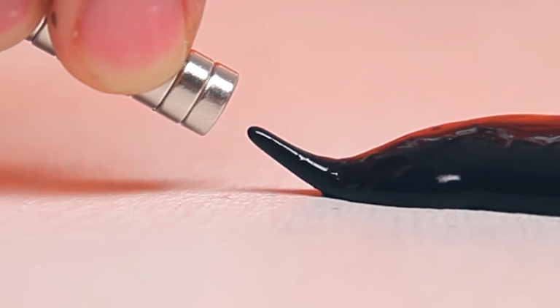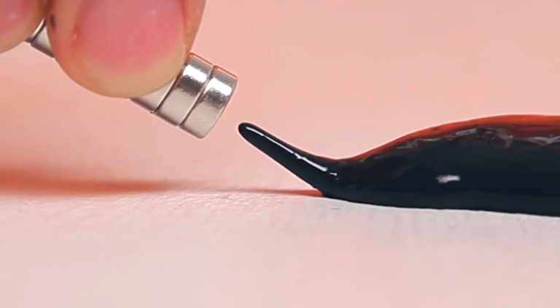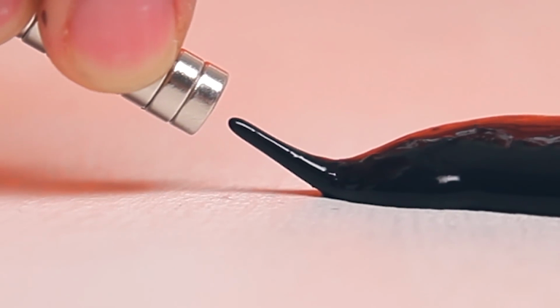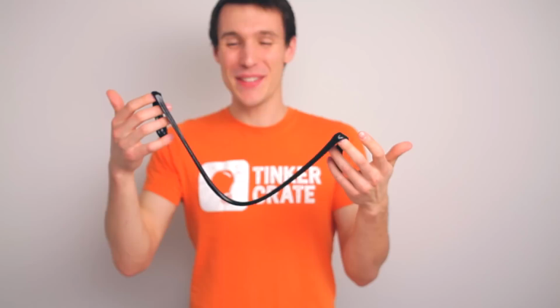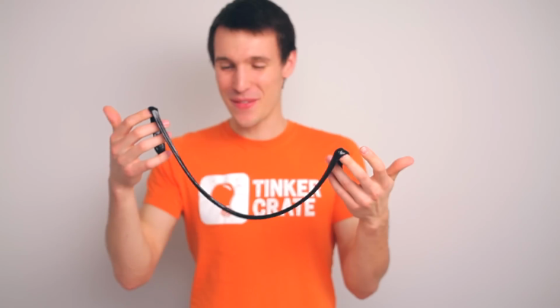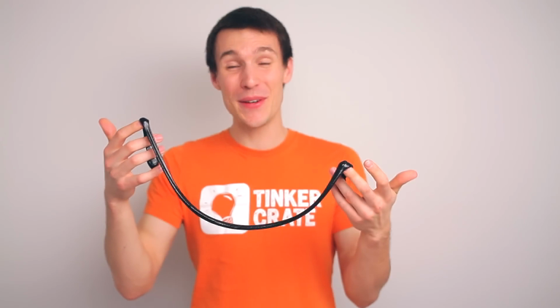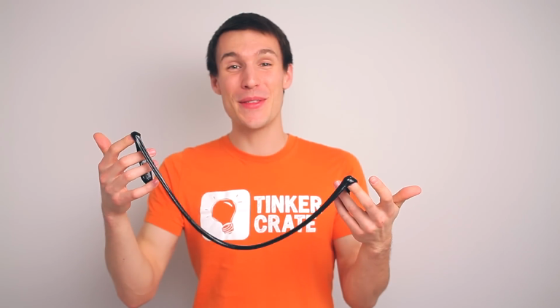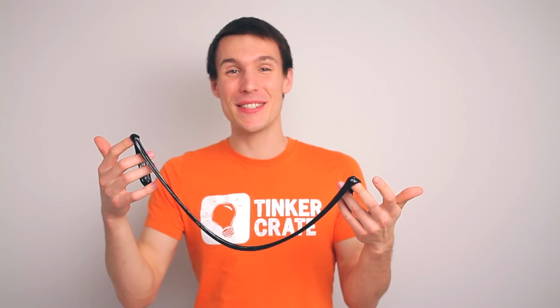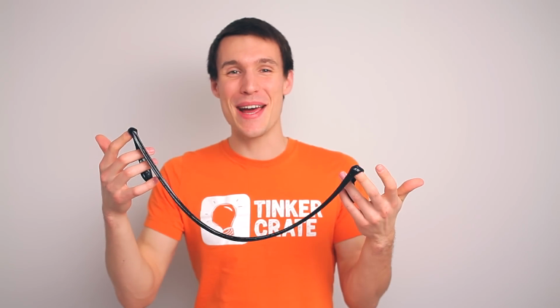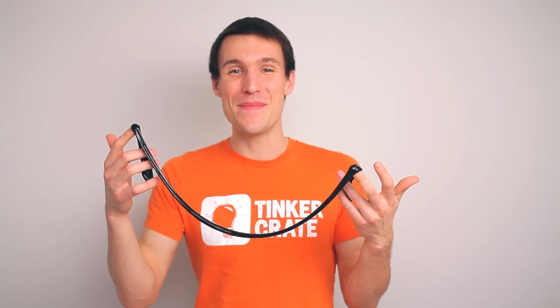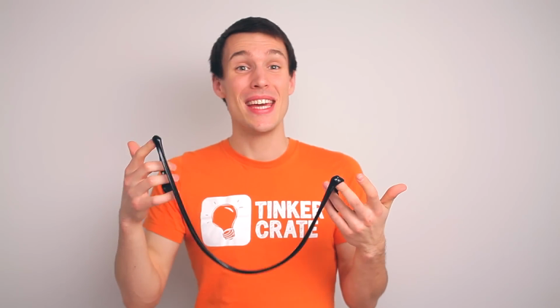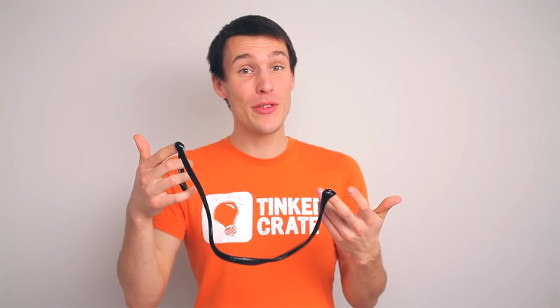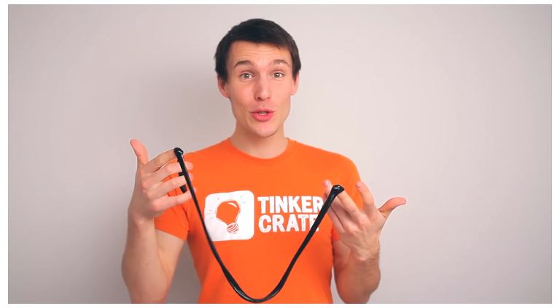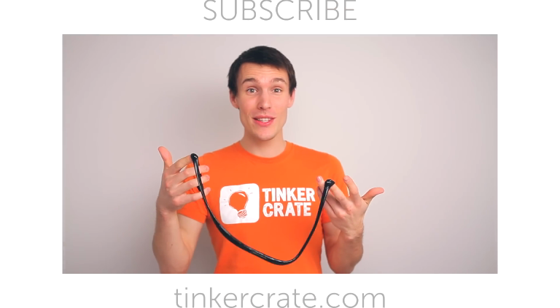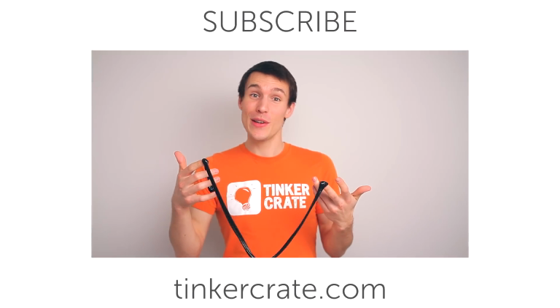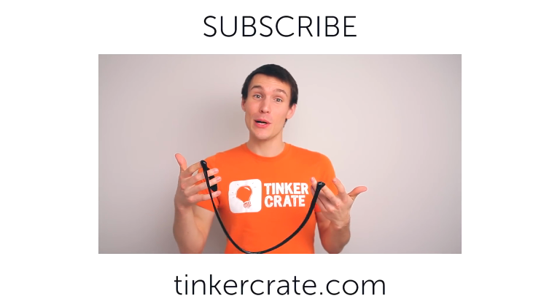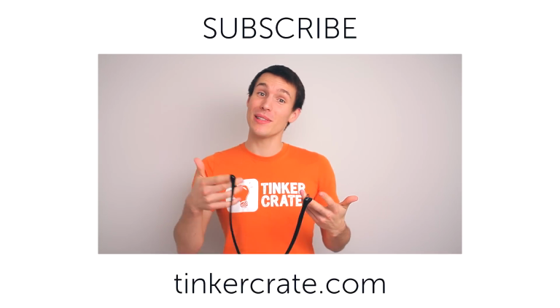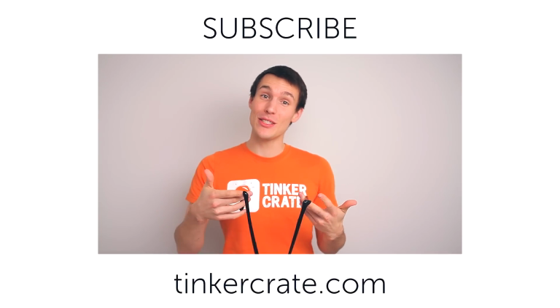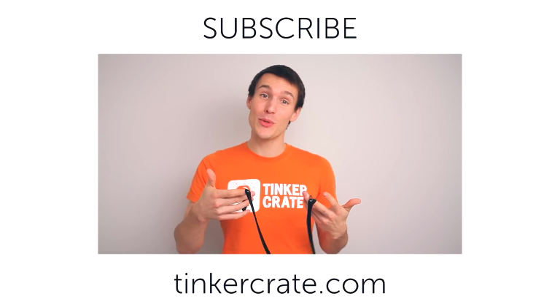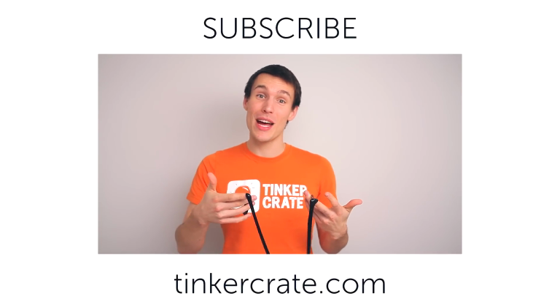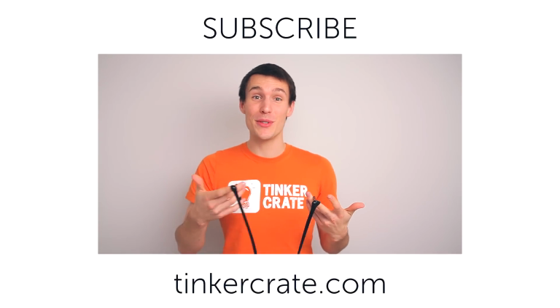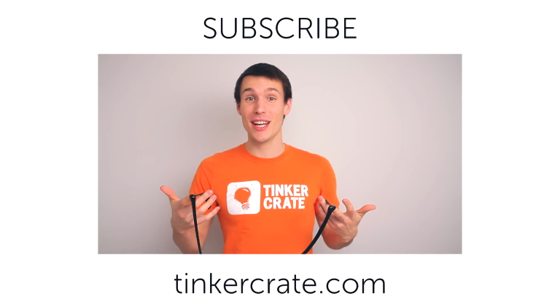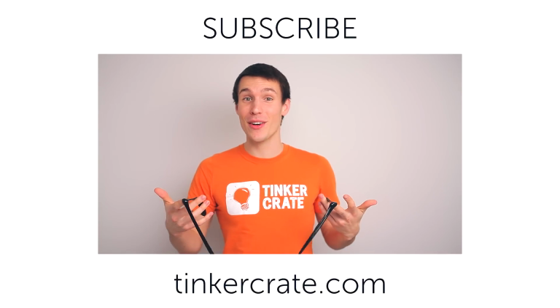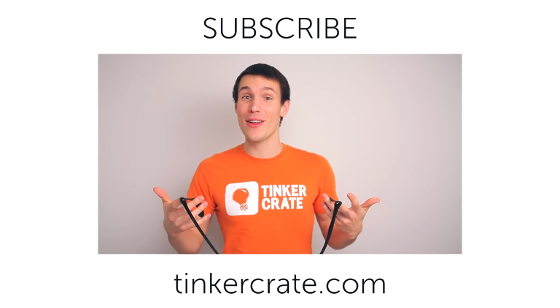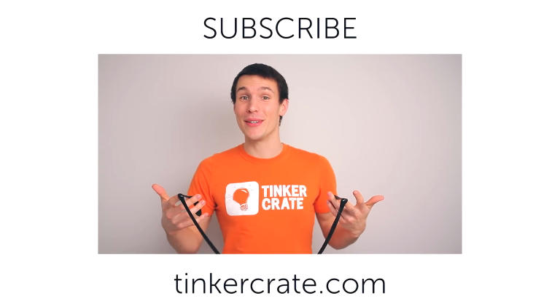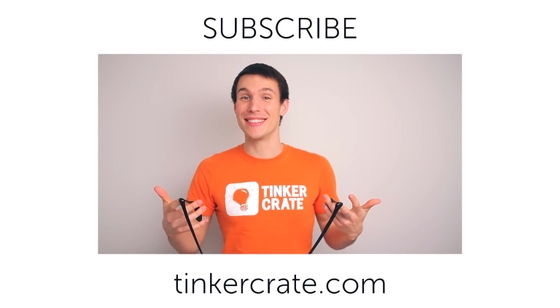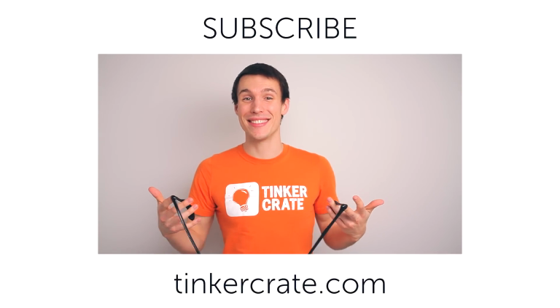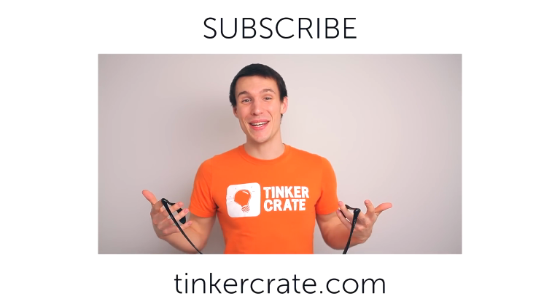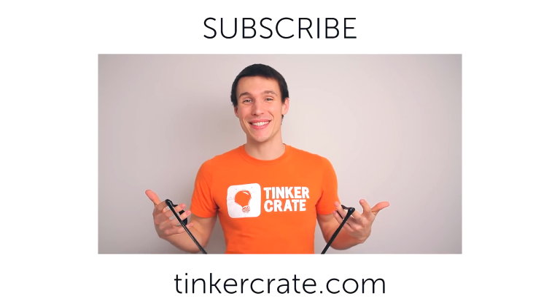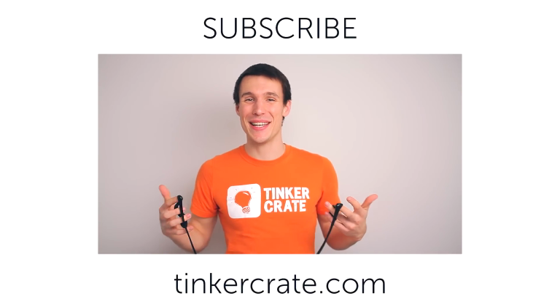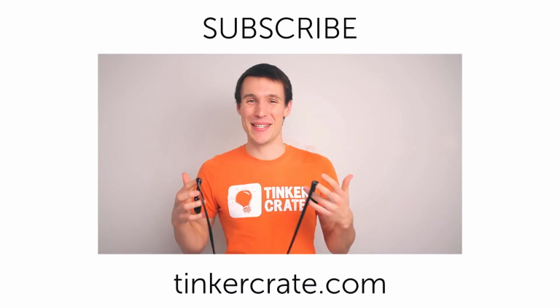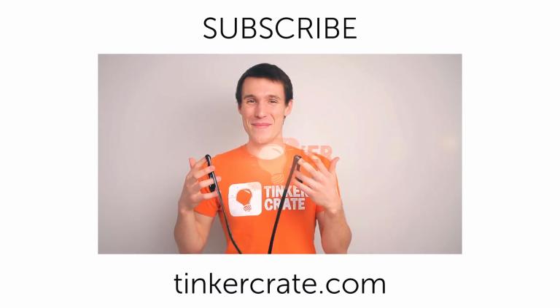Hope you guys are having fun with your slime. If you enjoyed the video, please subscribe and check out our other ones. Alright, I'll see you next time.